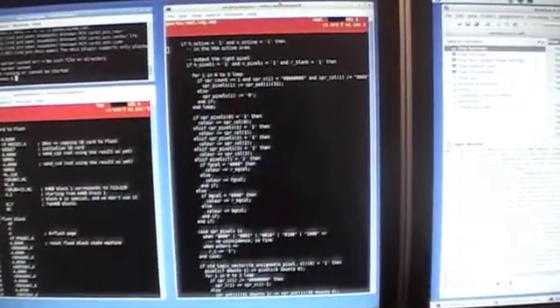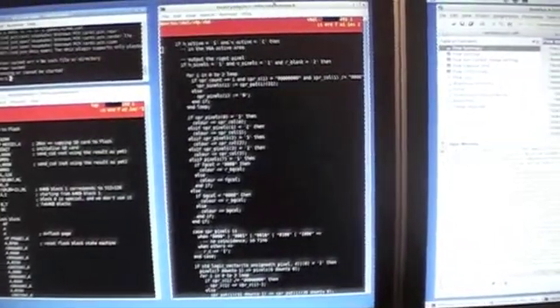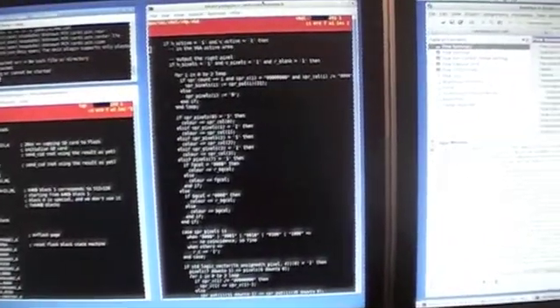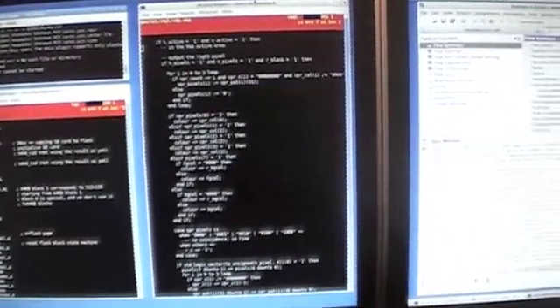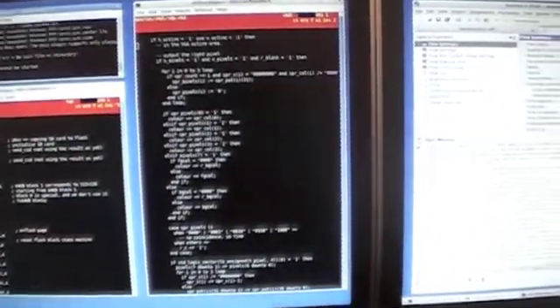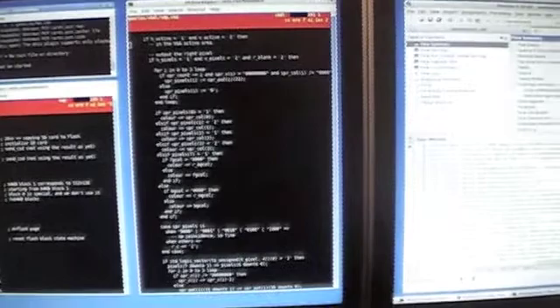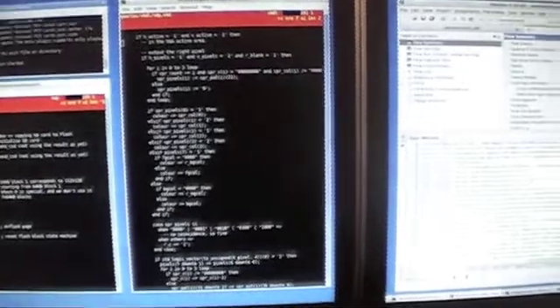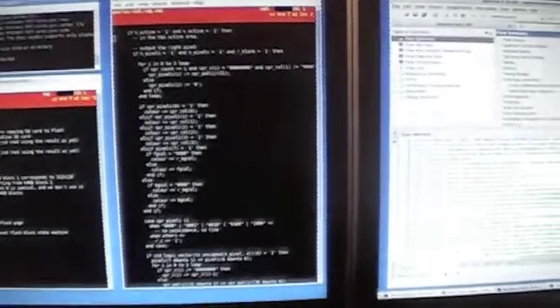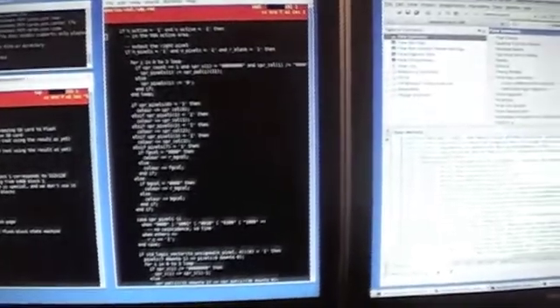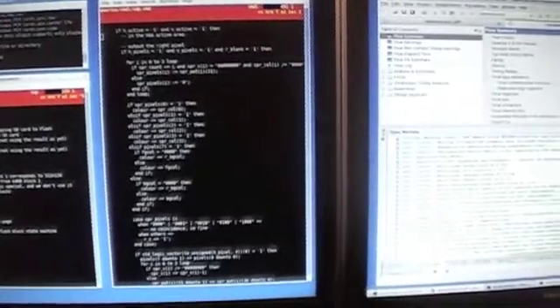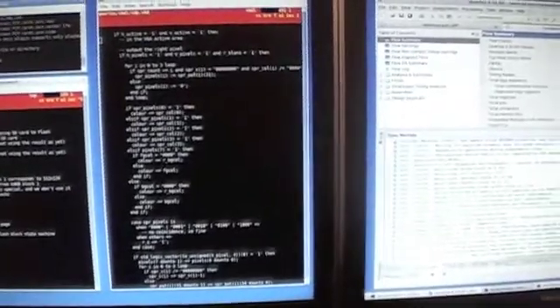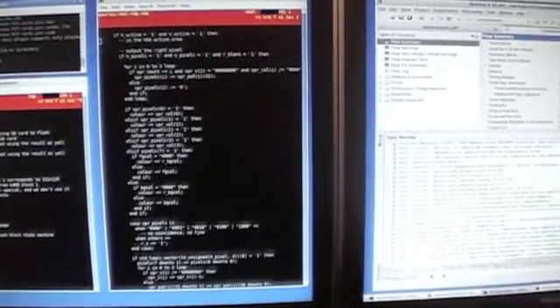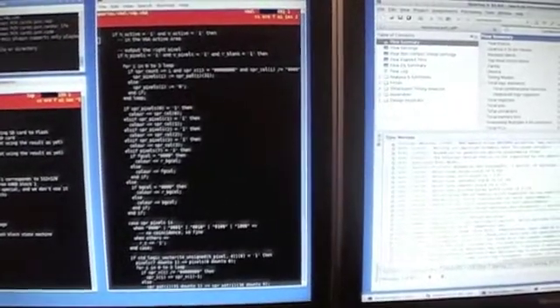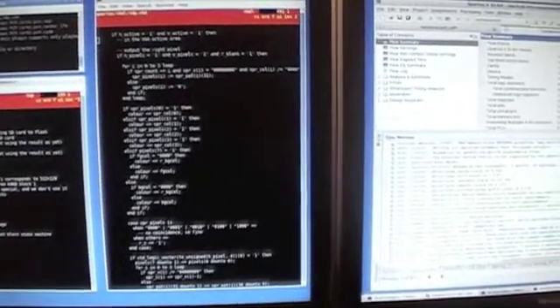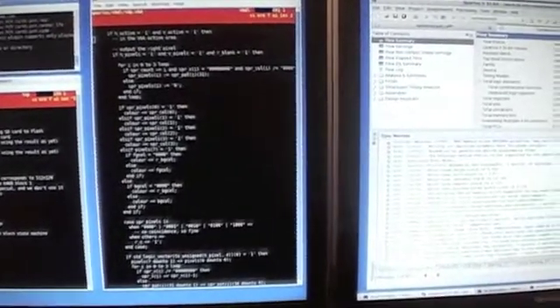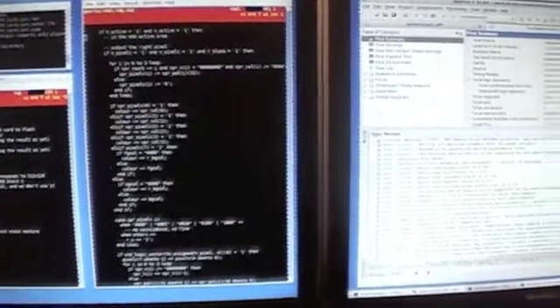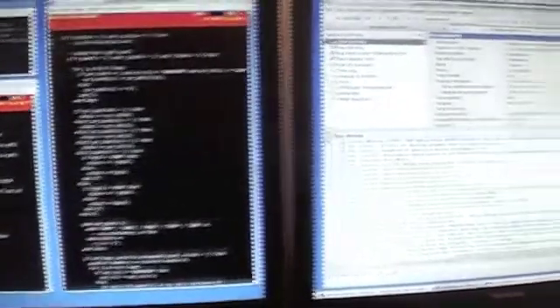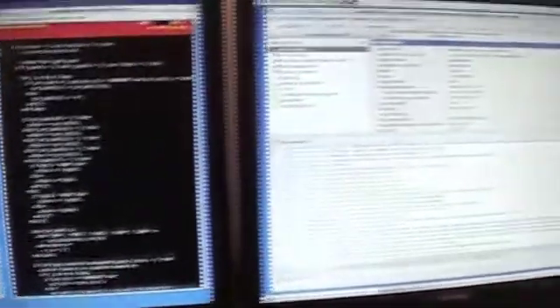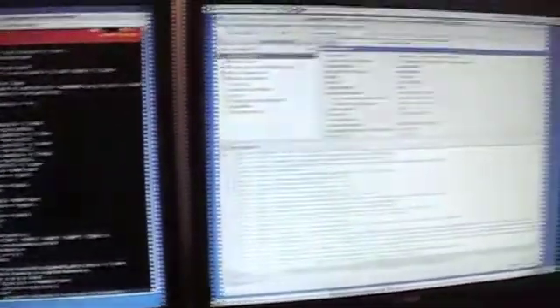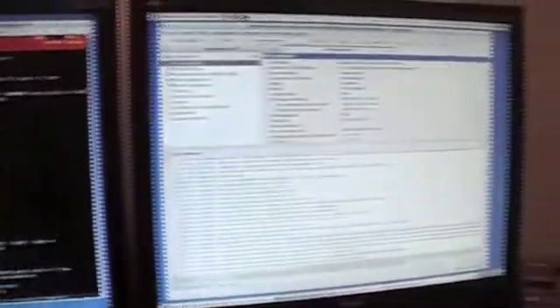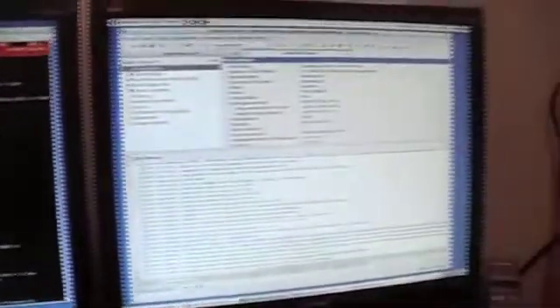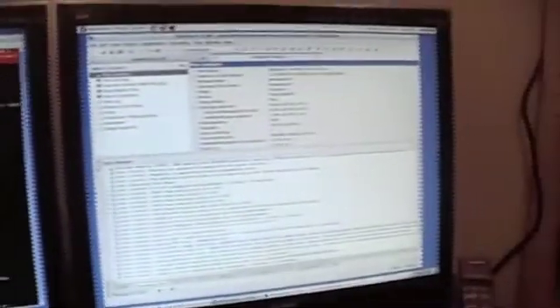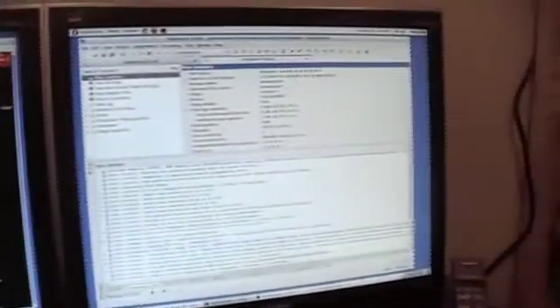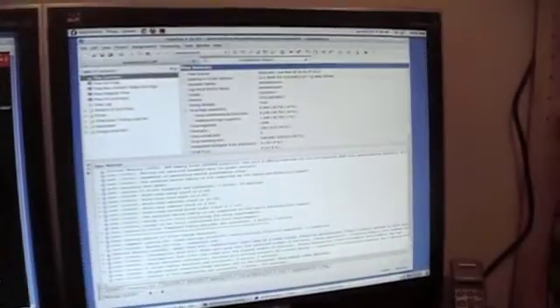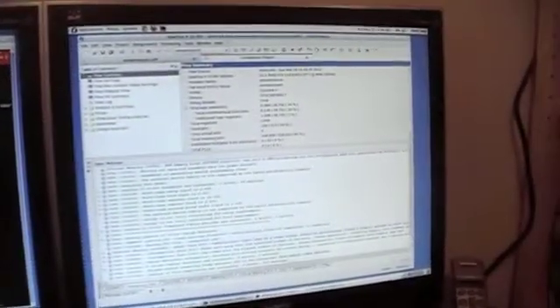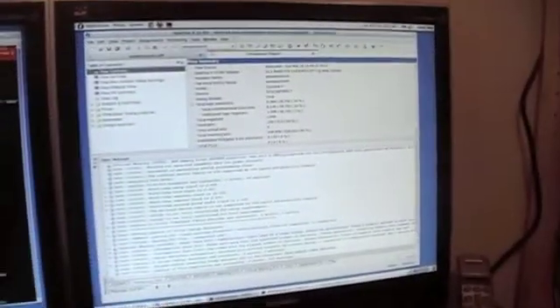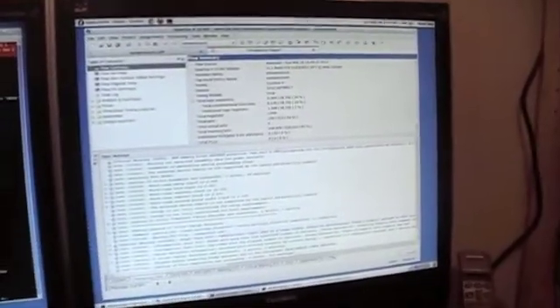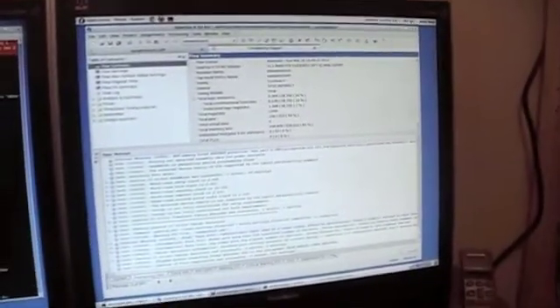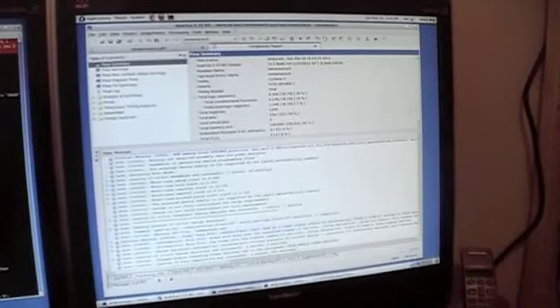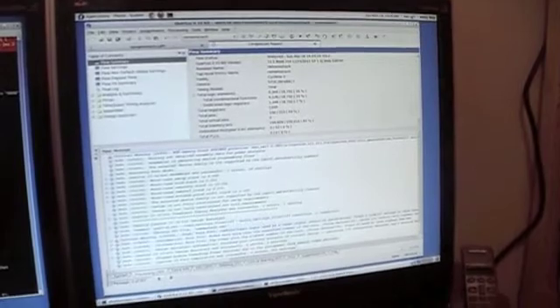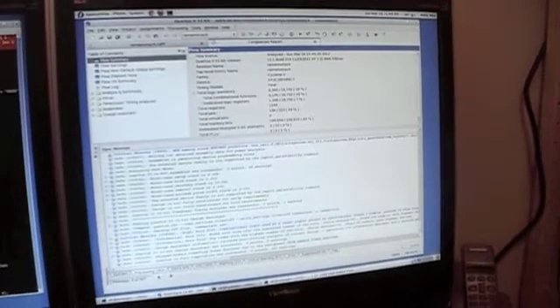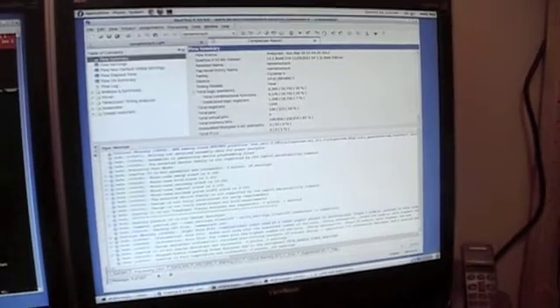And here is some VHDL for part of re-Memotech. Here is Quartus being used to compile it.